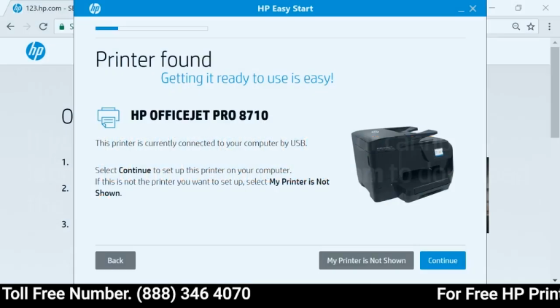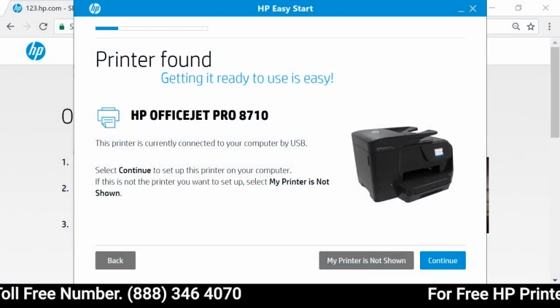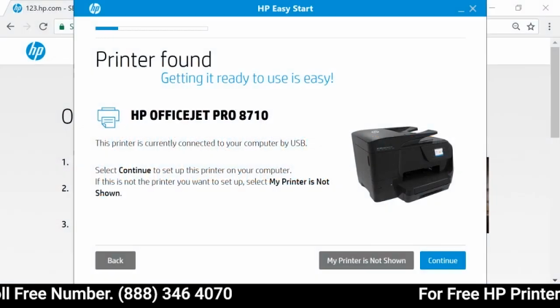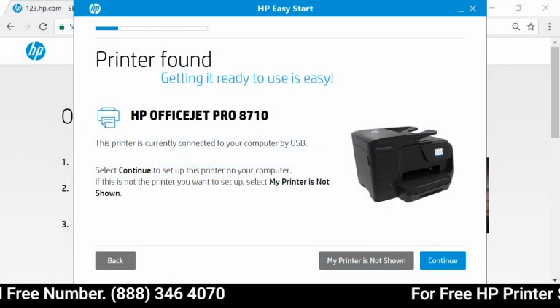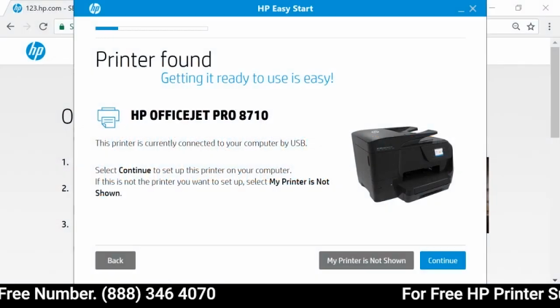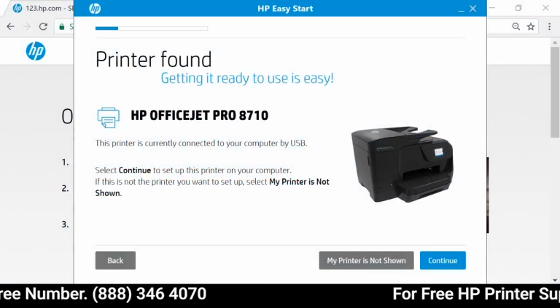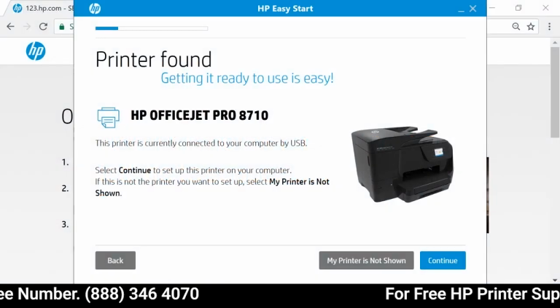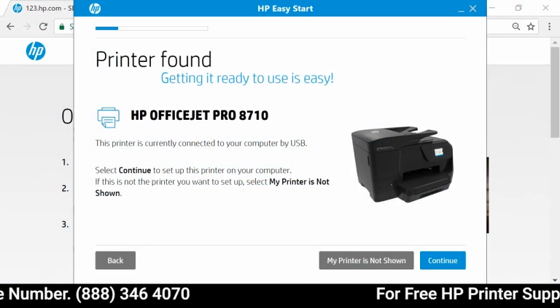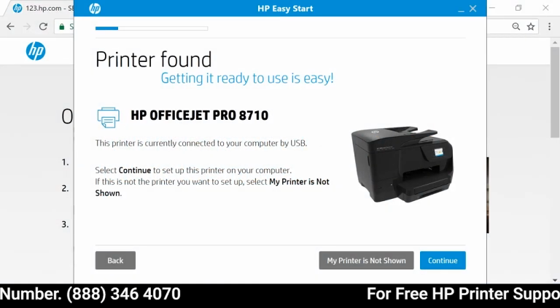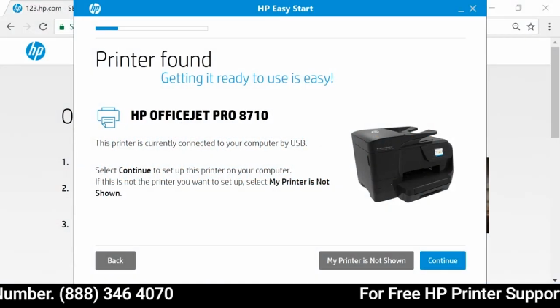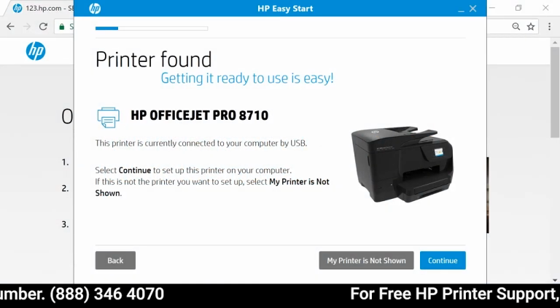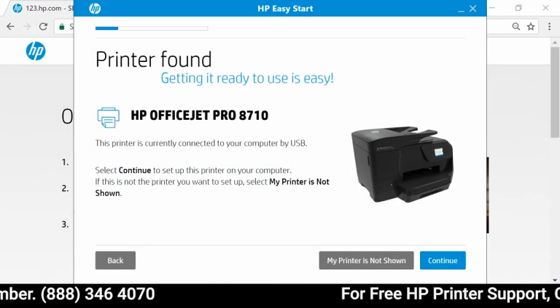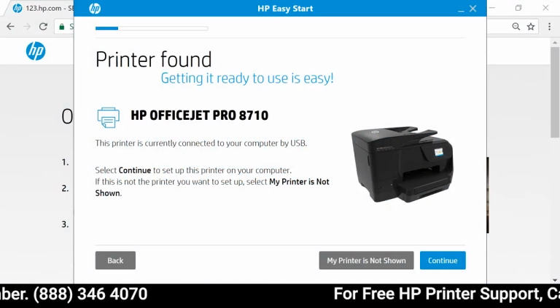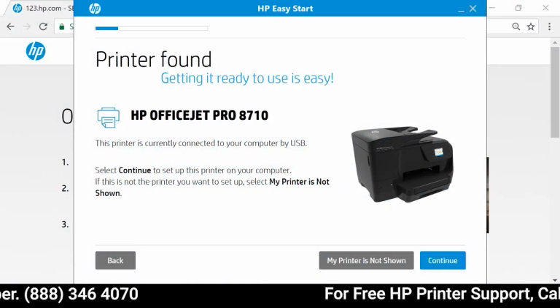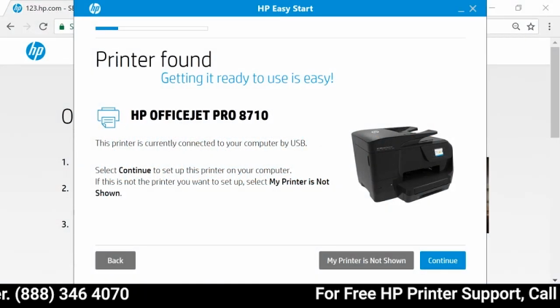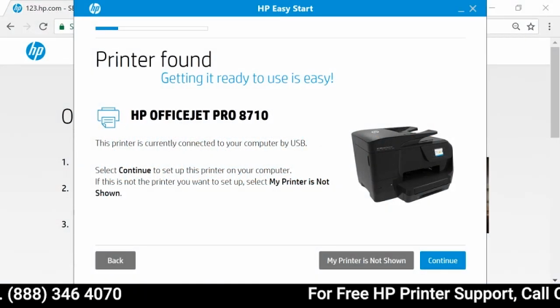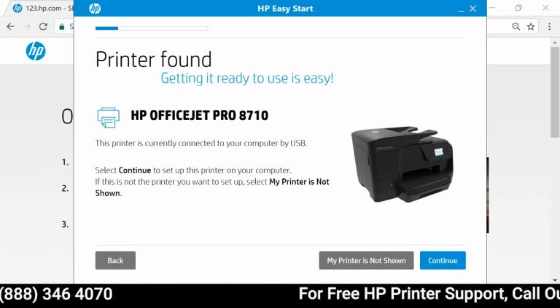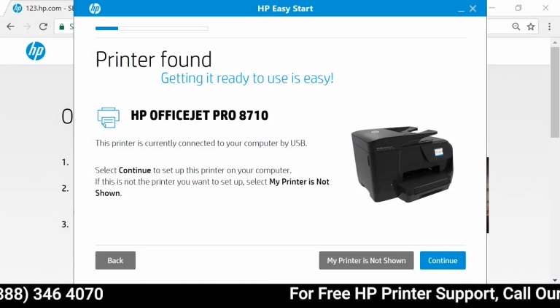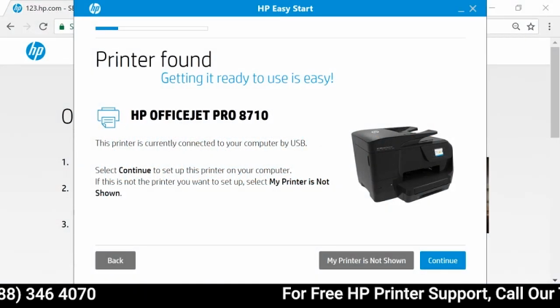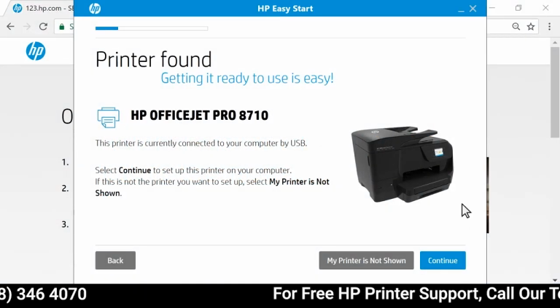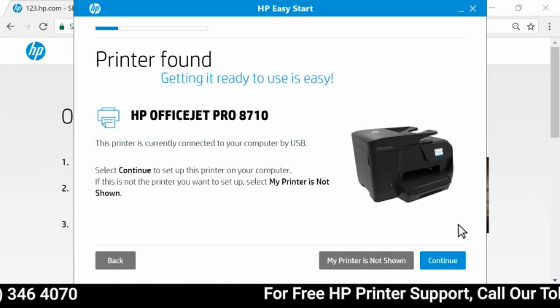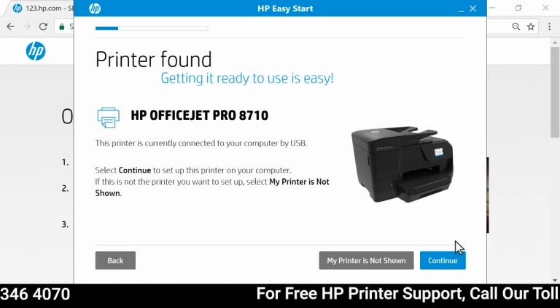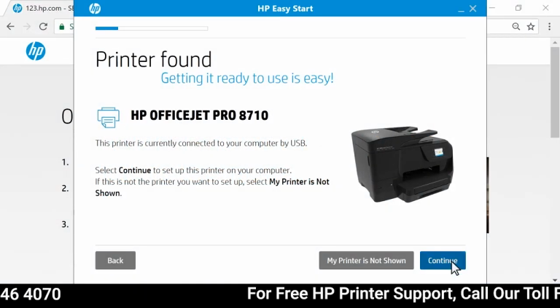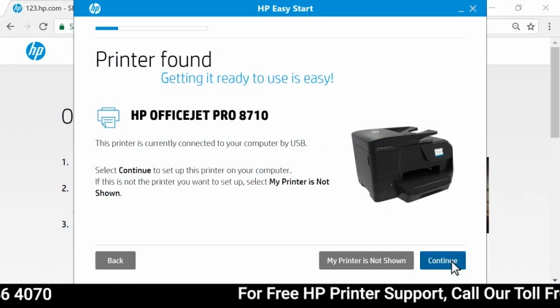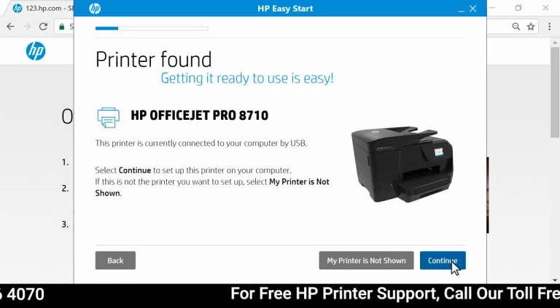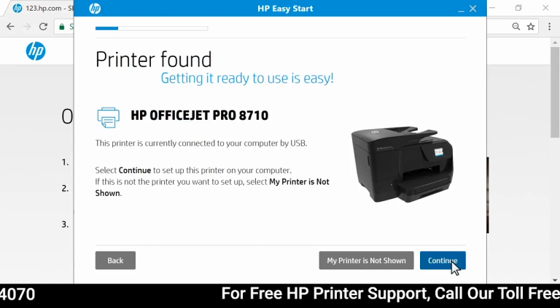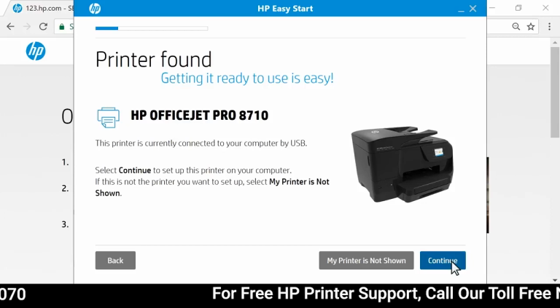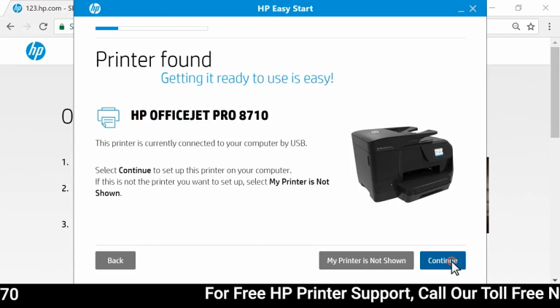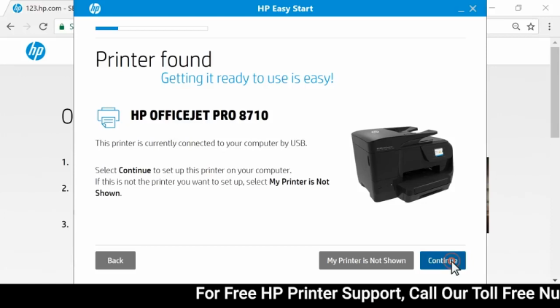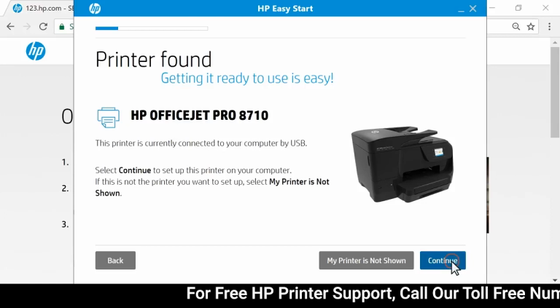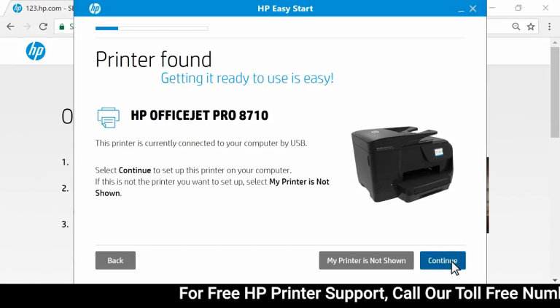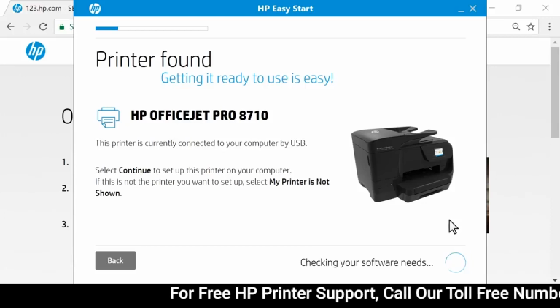The installer establishes a connection between the computer and printer. Select Continue.